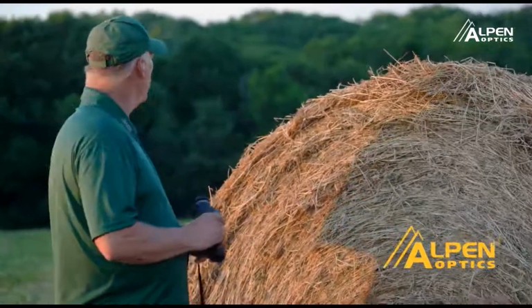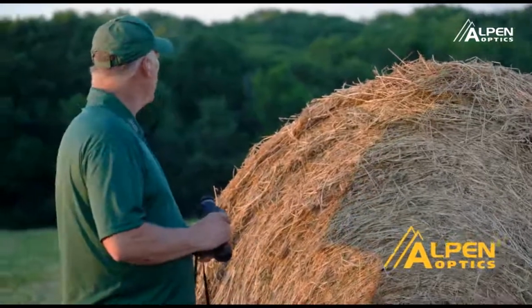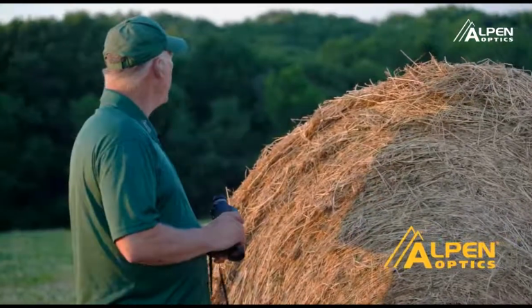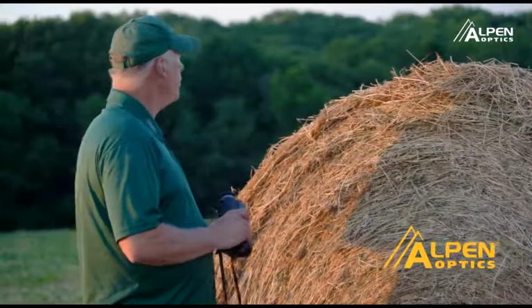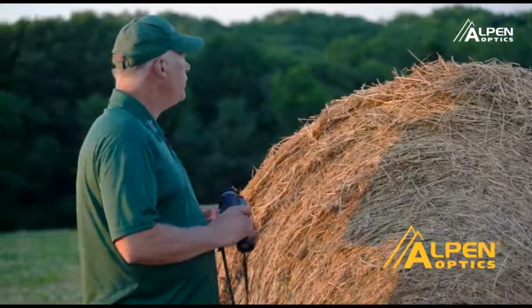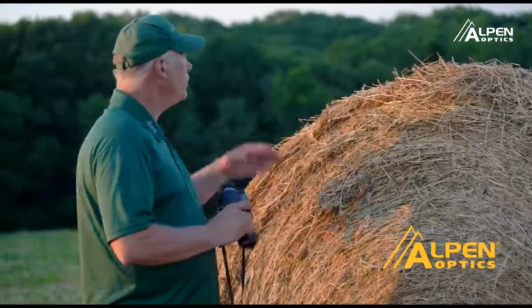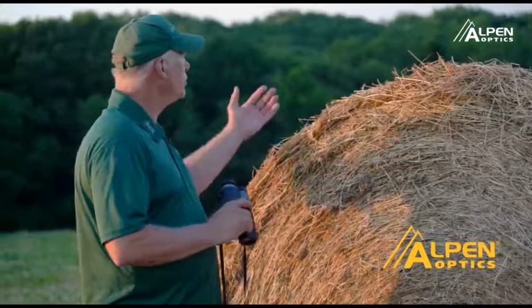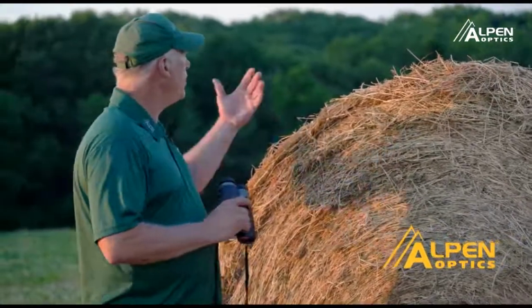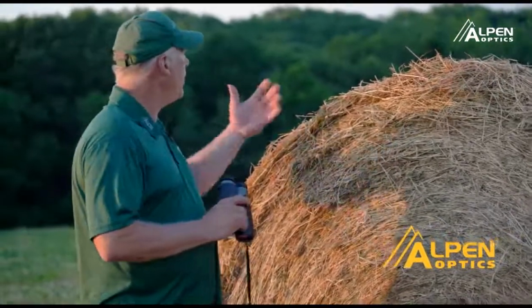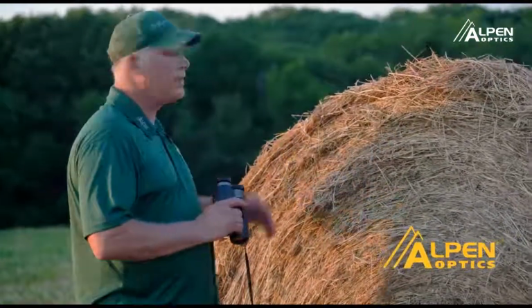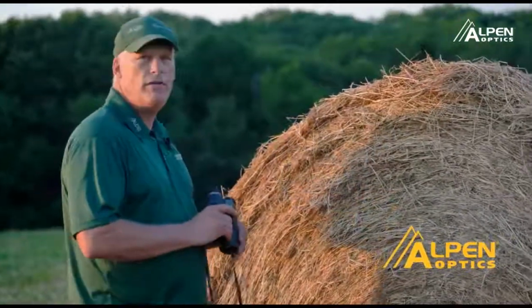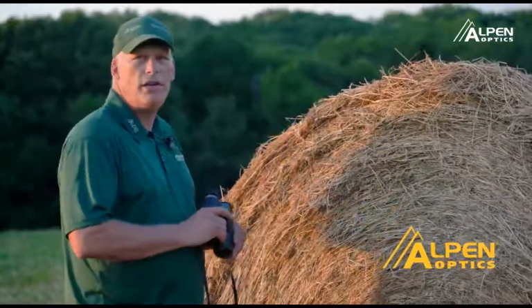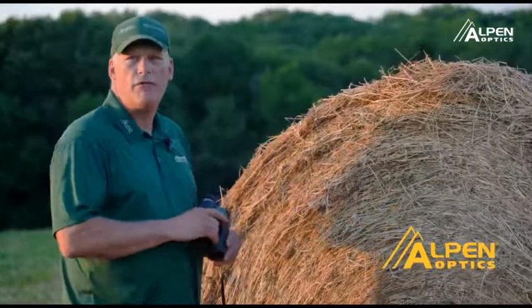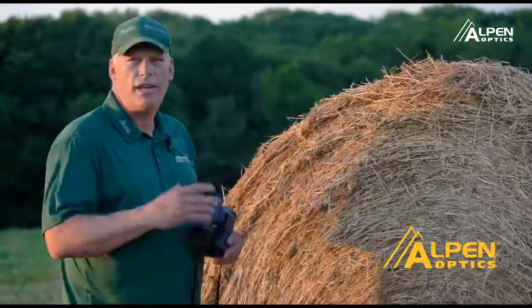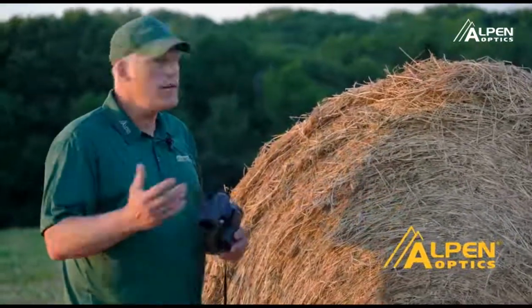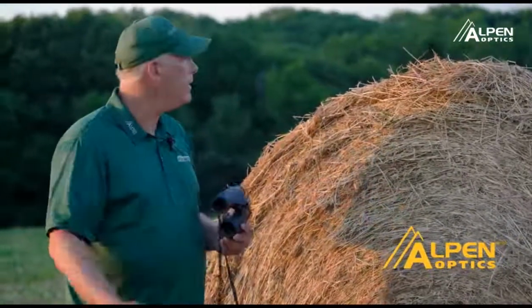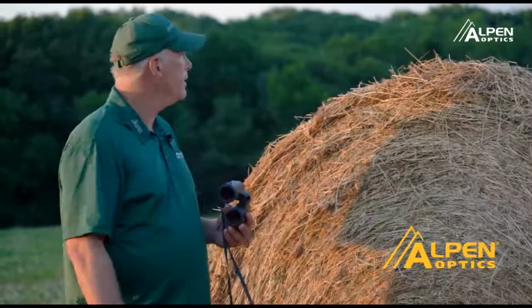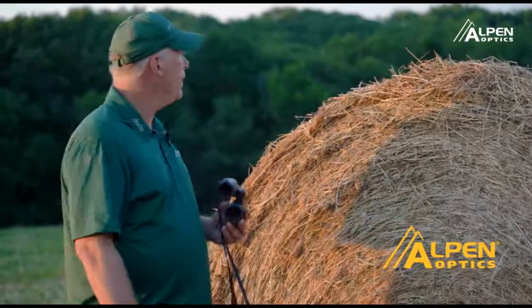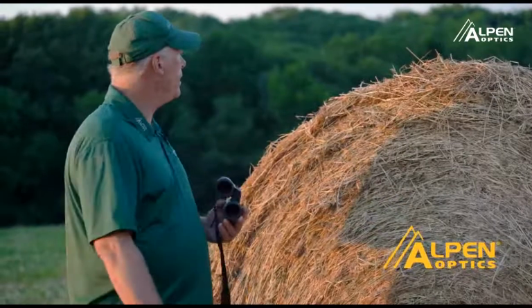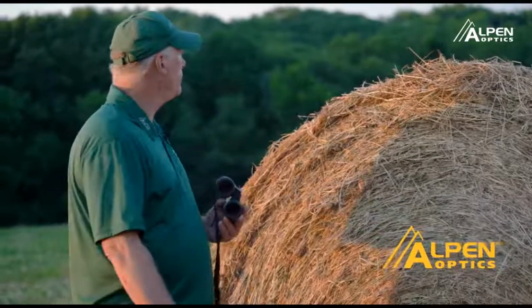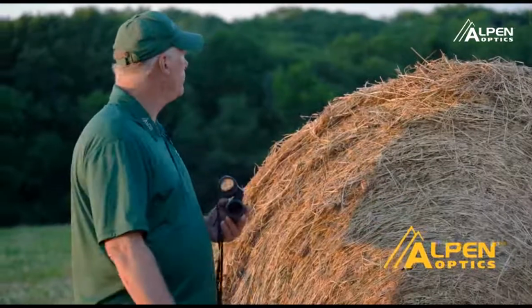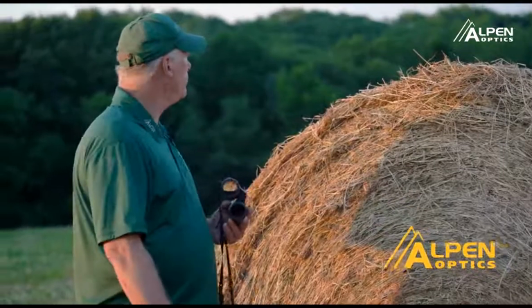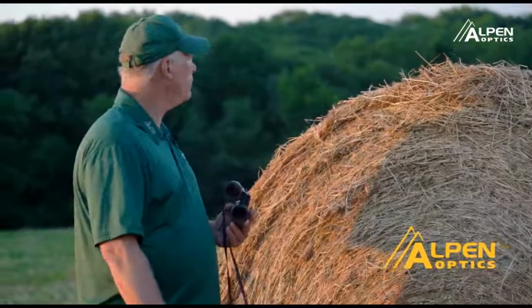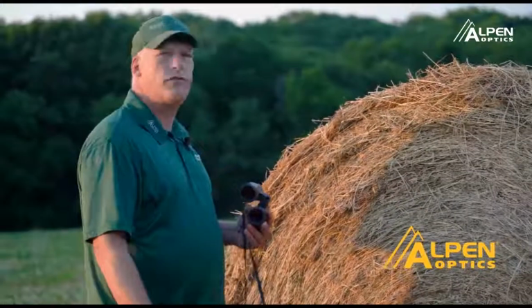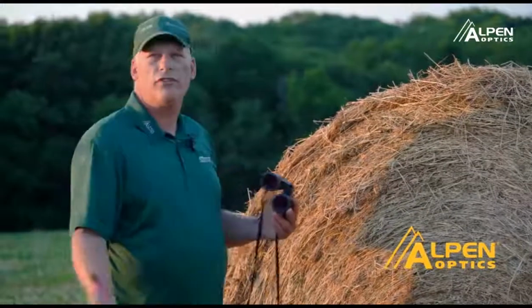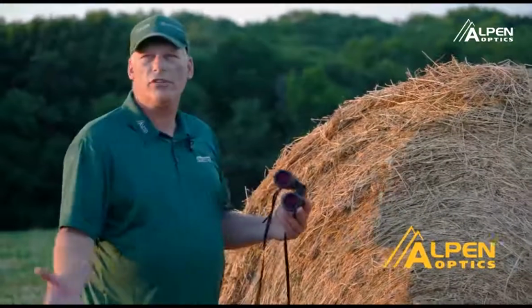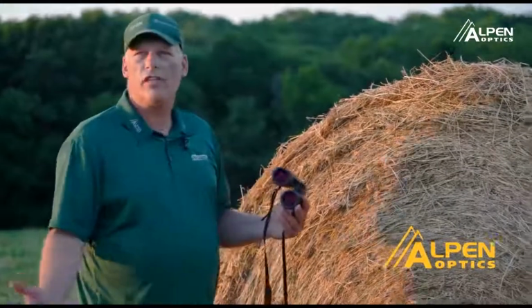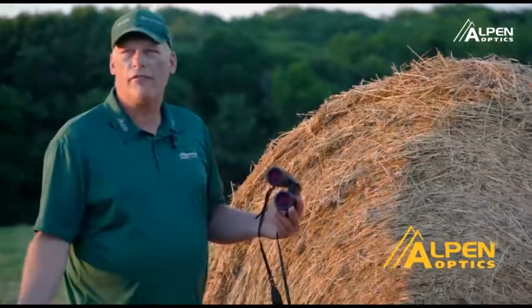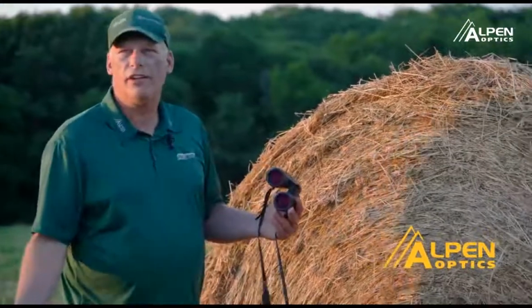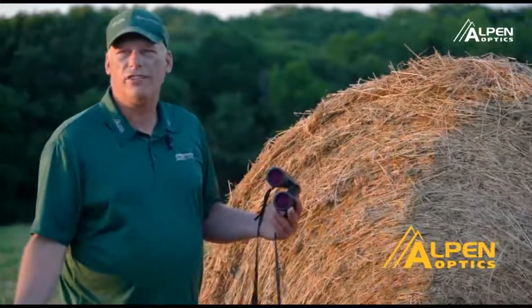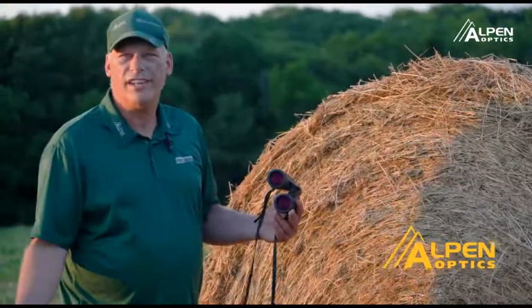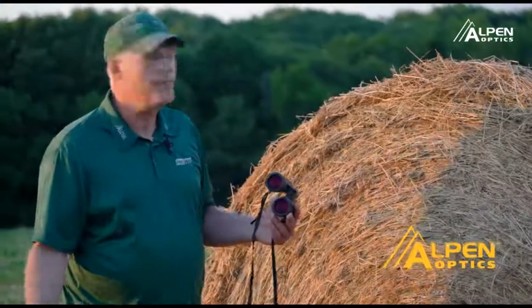Right now these deer are just coming out in the evening to feed and it's just a lot of fun to see them.